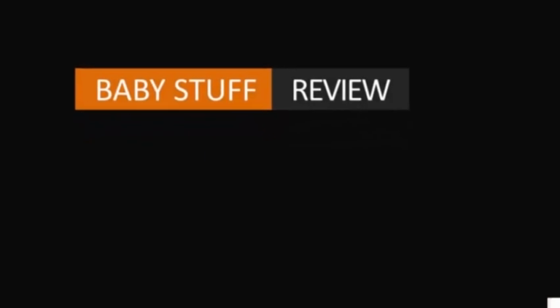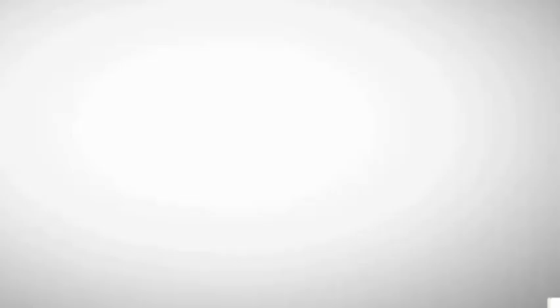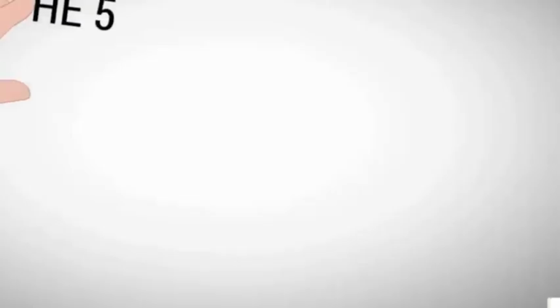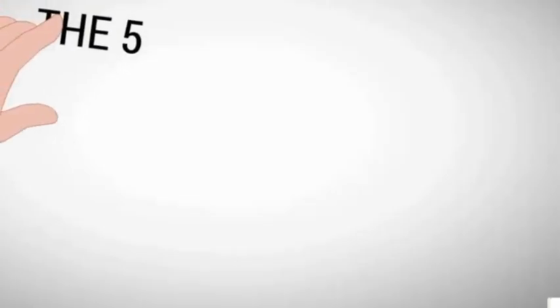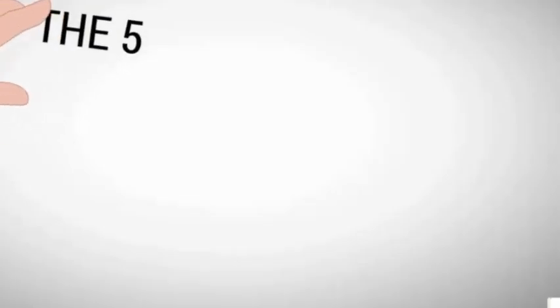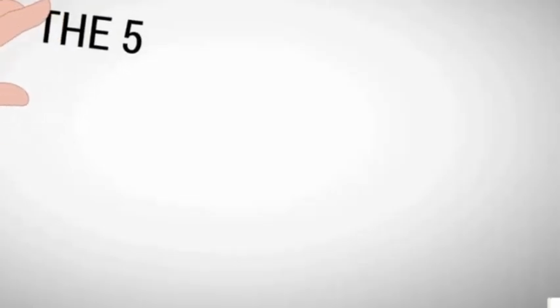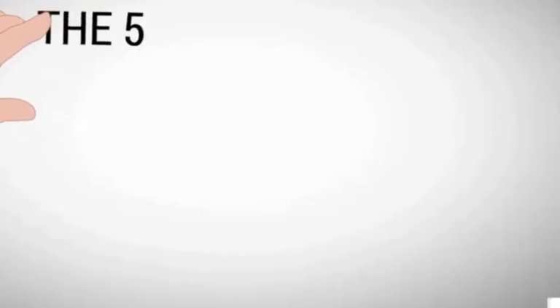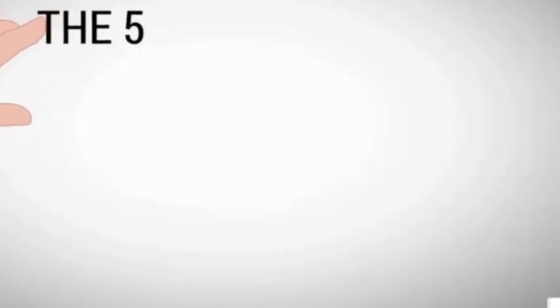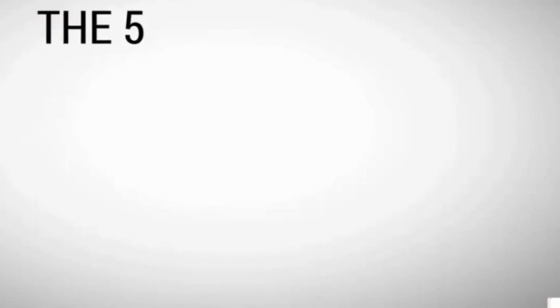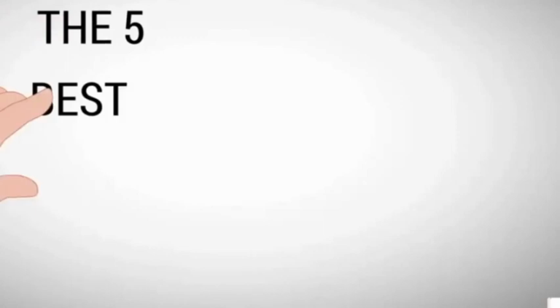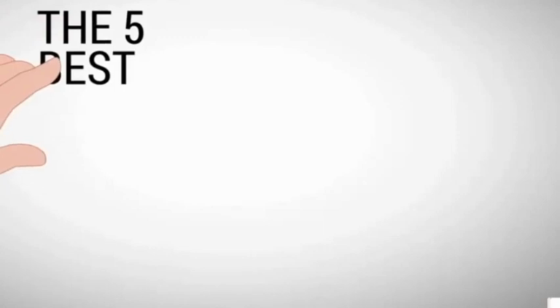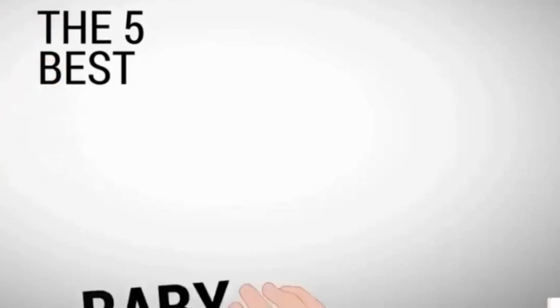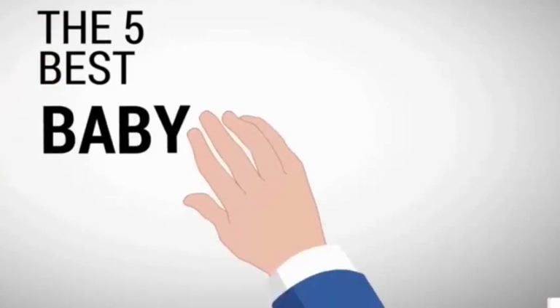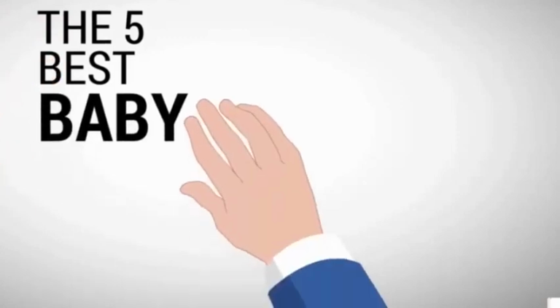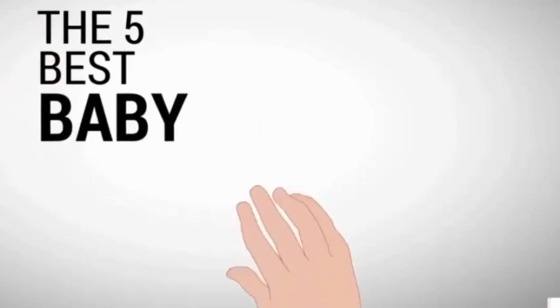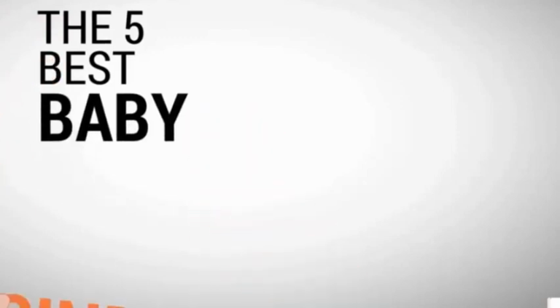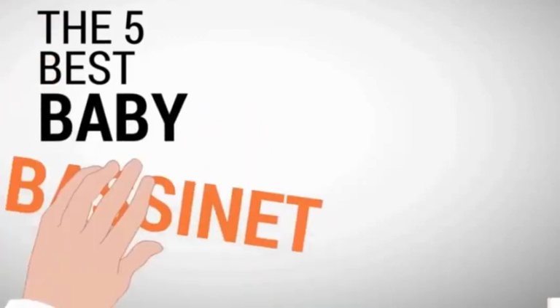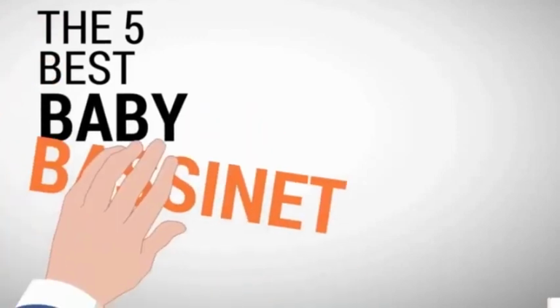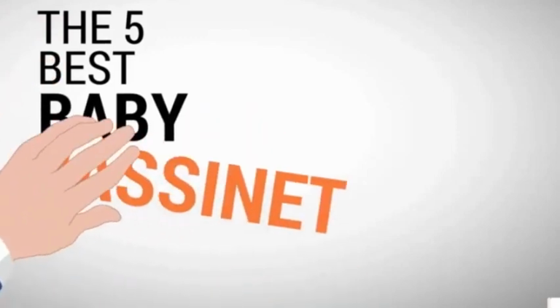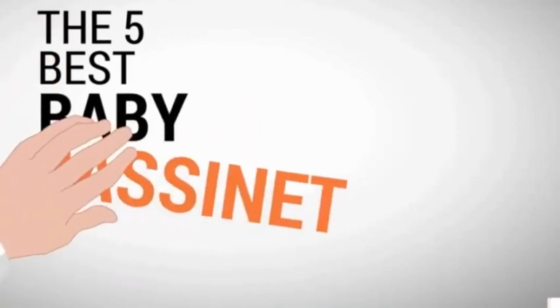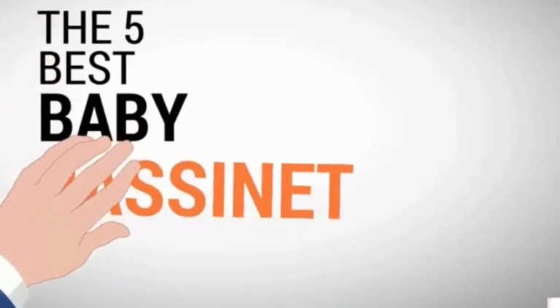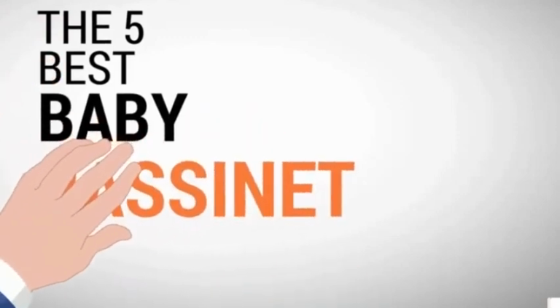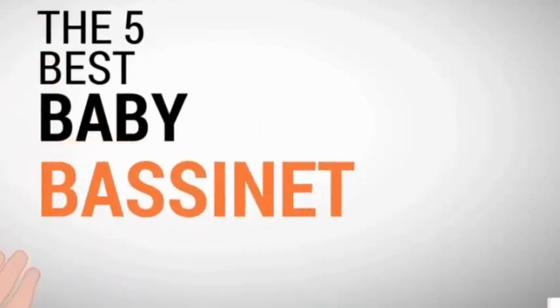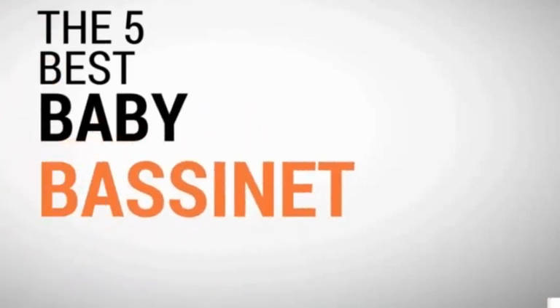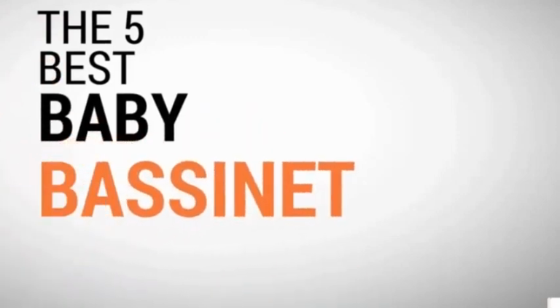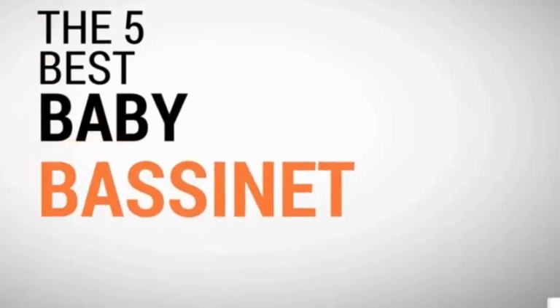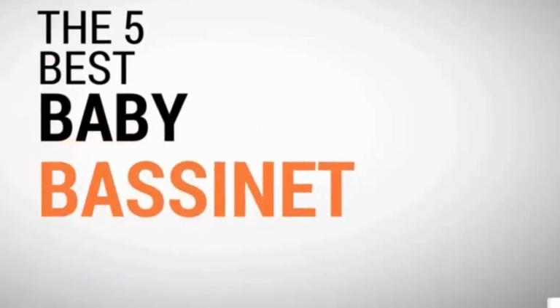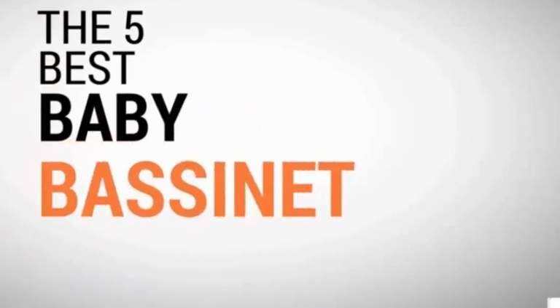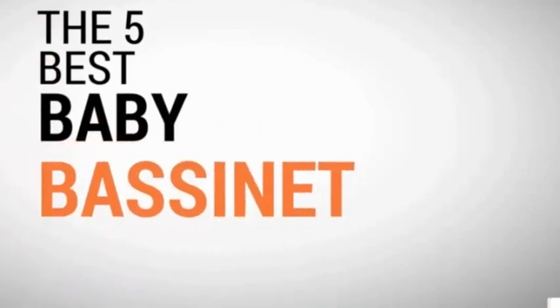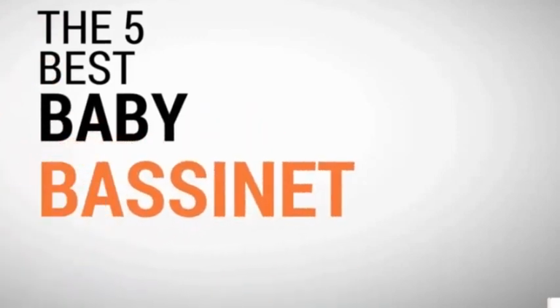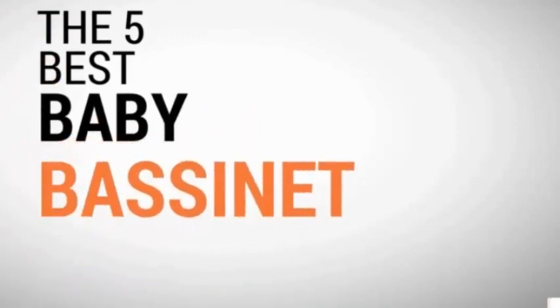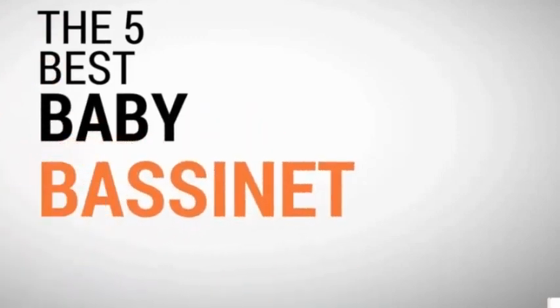The Baby Stuffs Review presents the five best baby bassinets. Let's get started with the list.